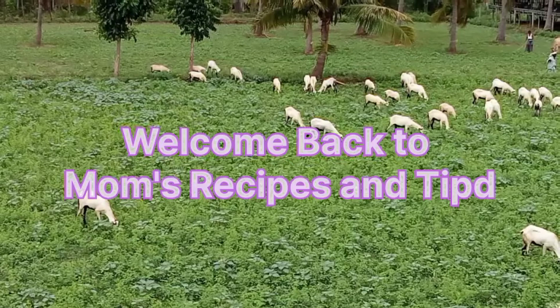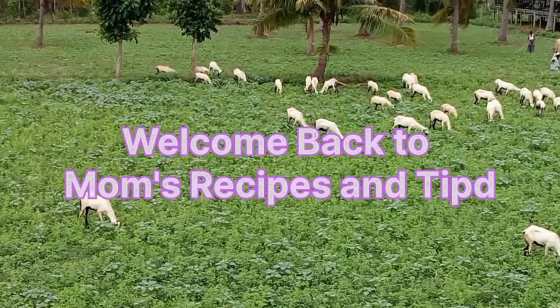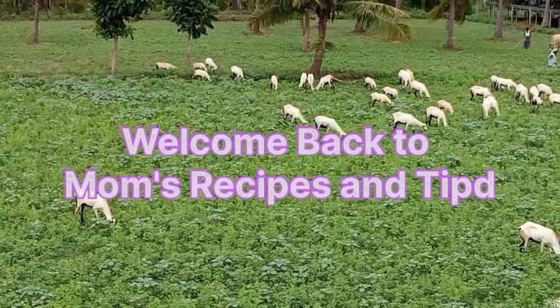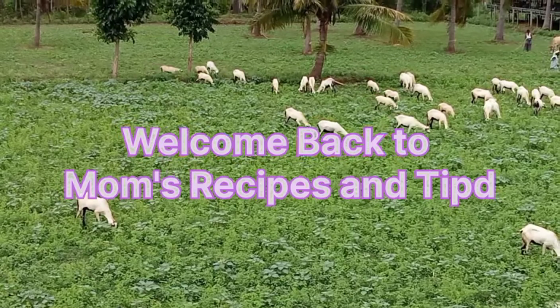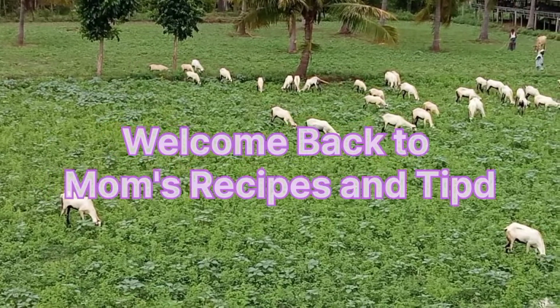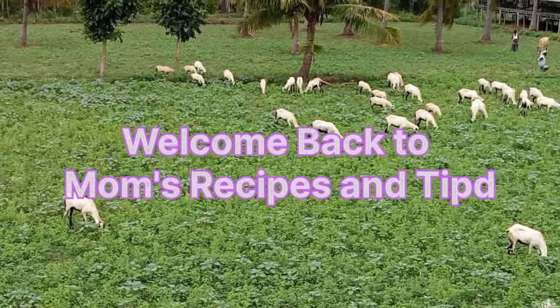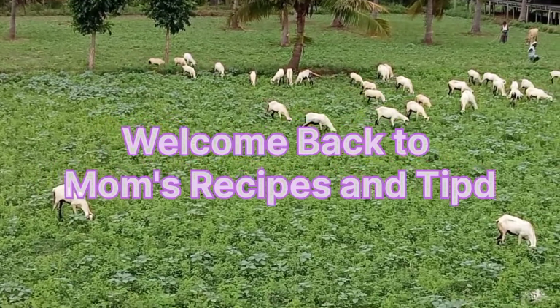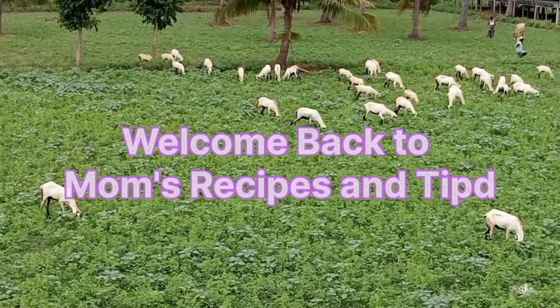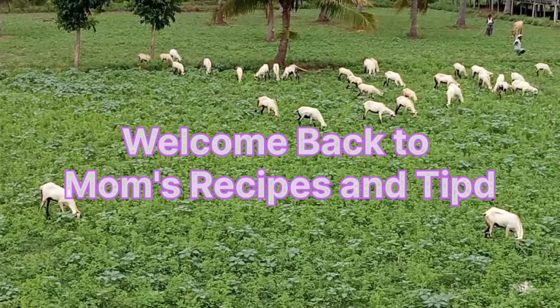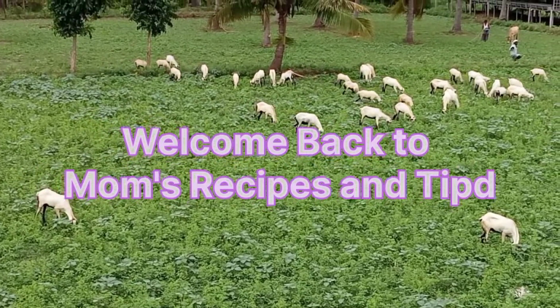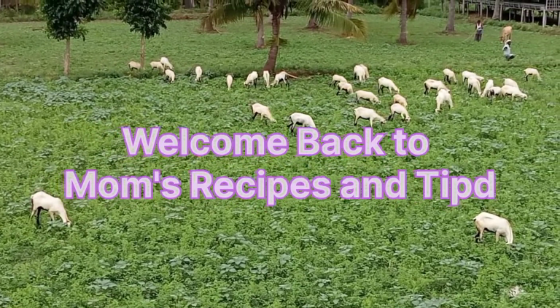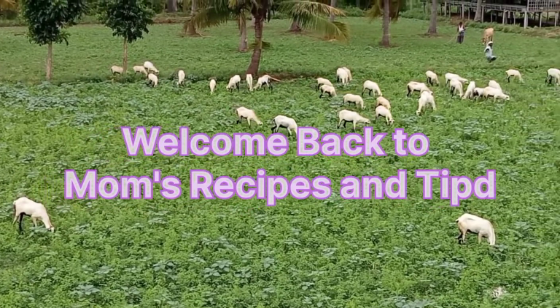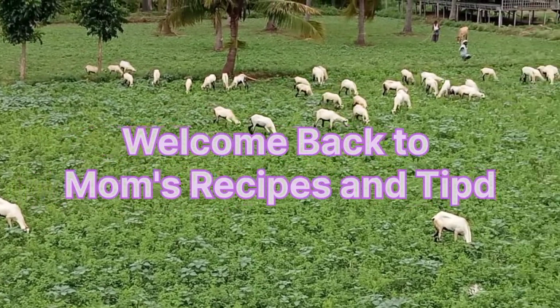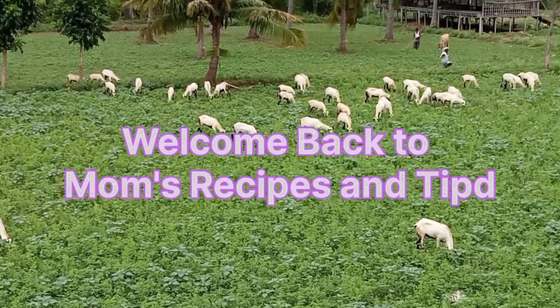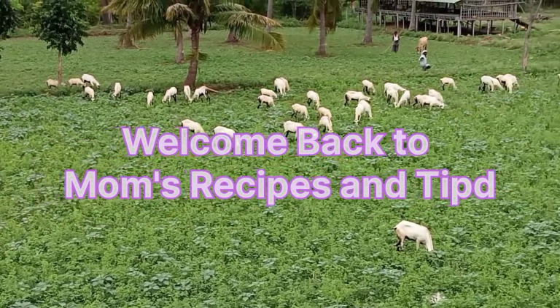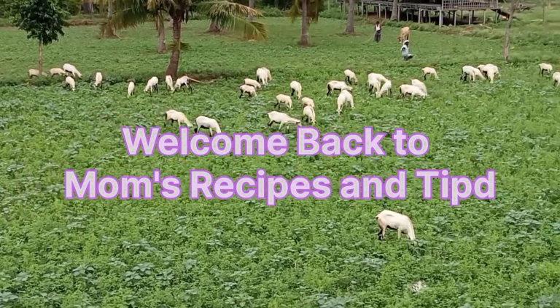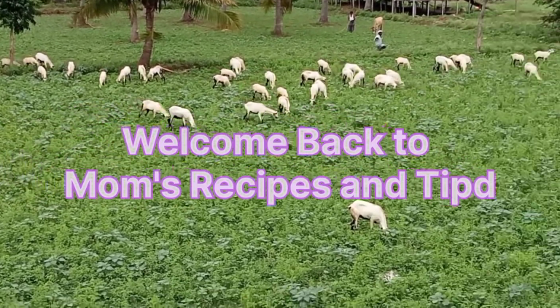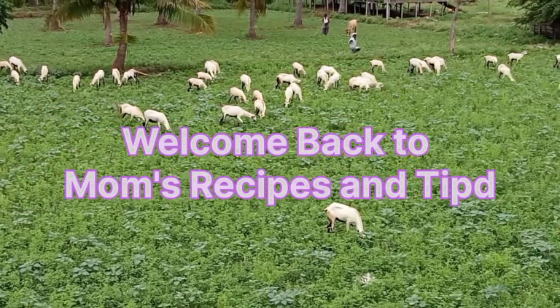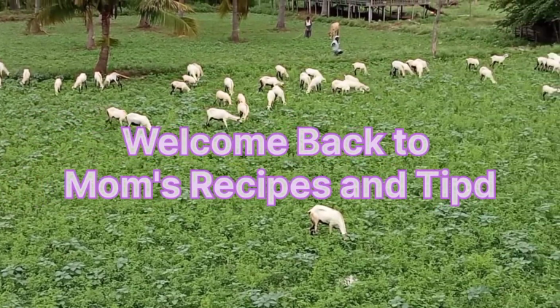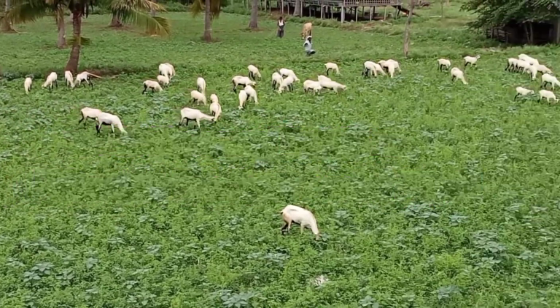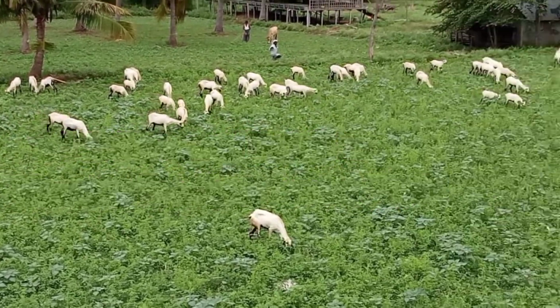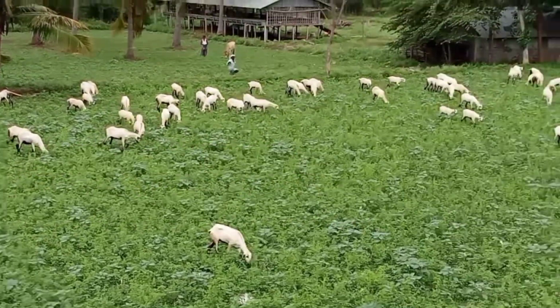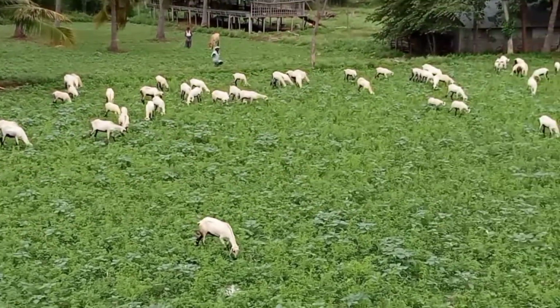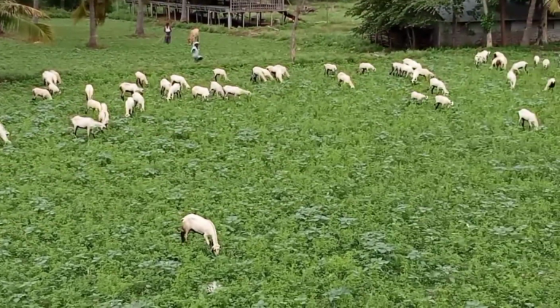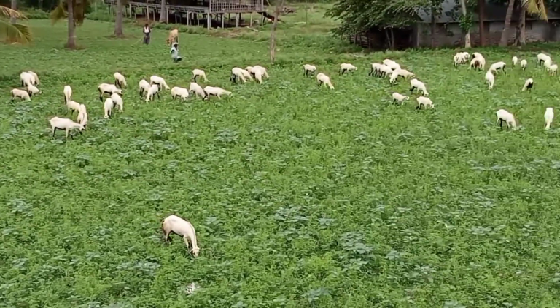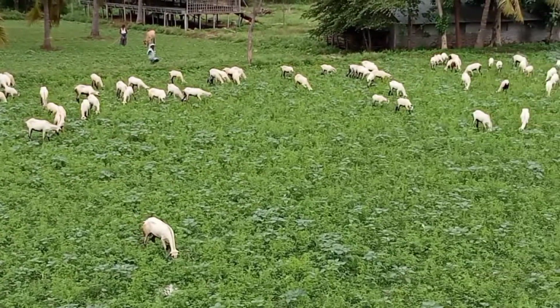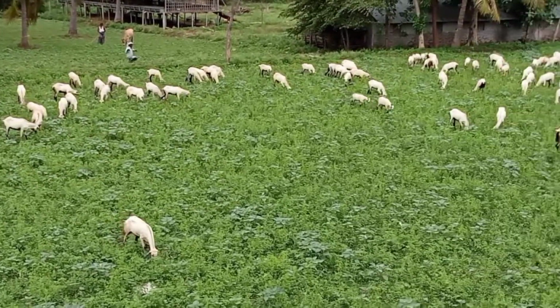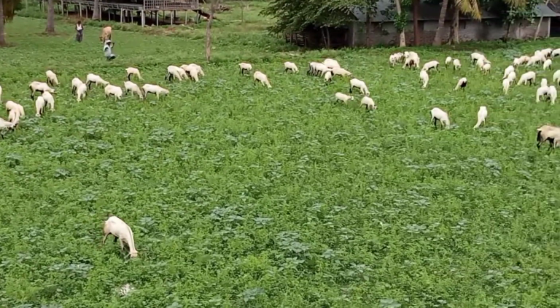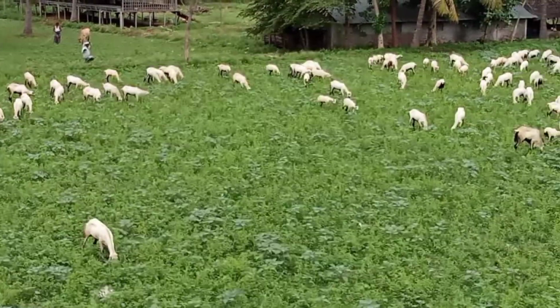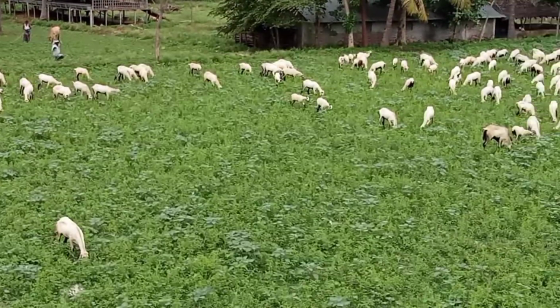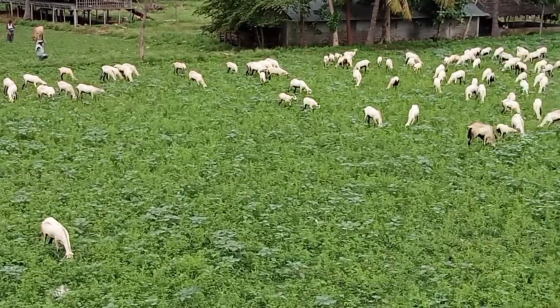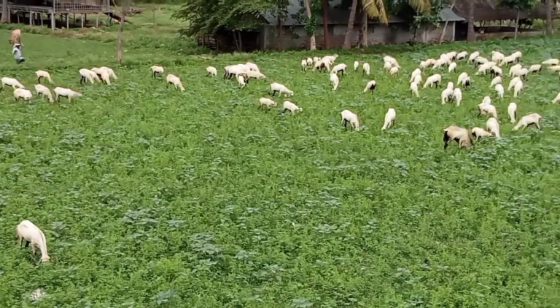Hi friends, welcome back to Show Mom's Recipes and Tips. In this video, we will see bread toast tips.